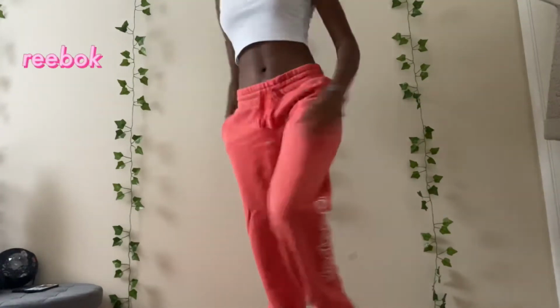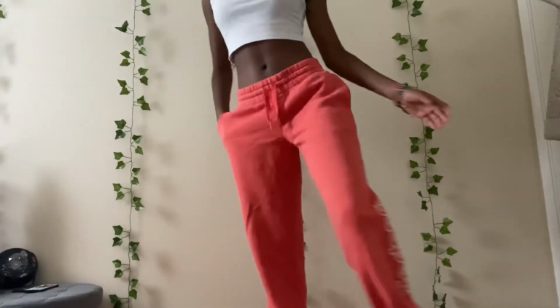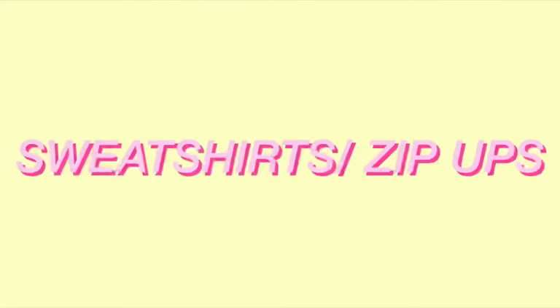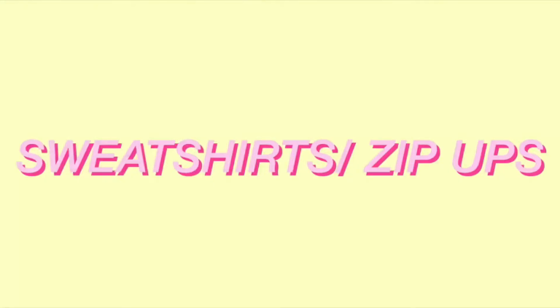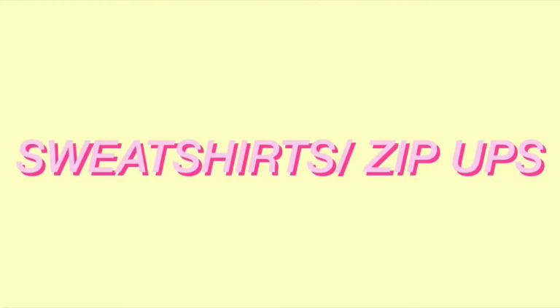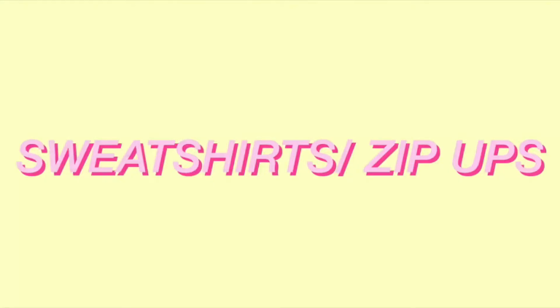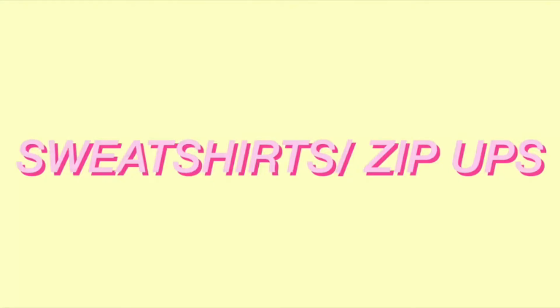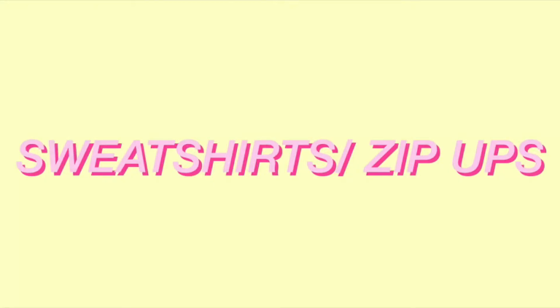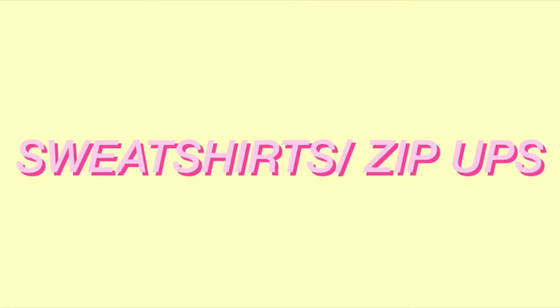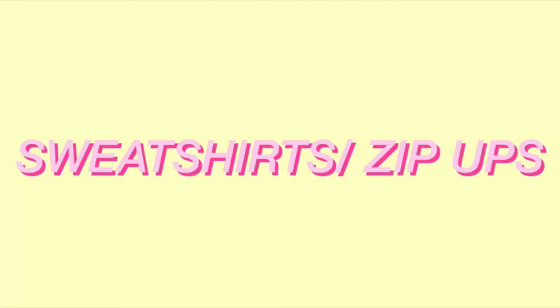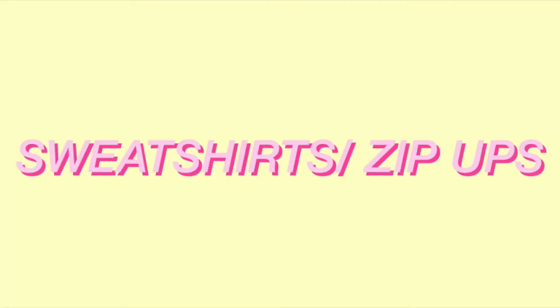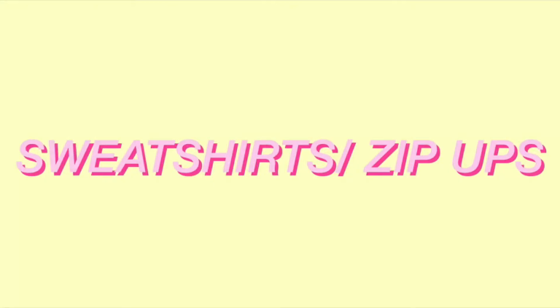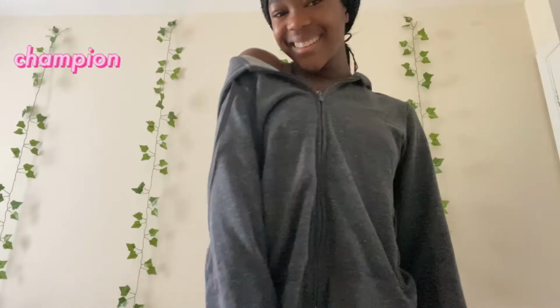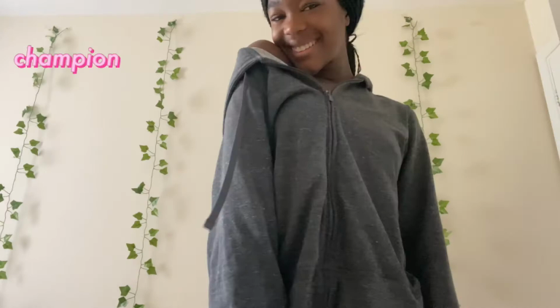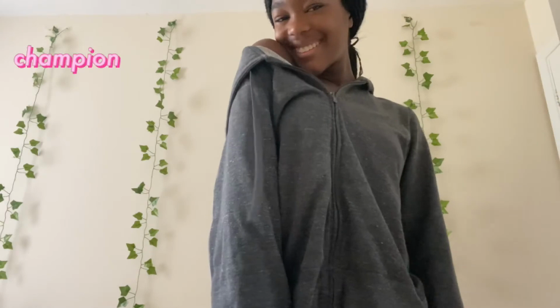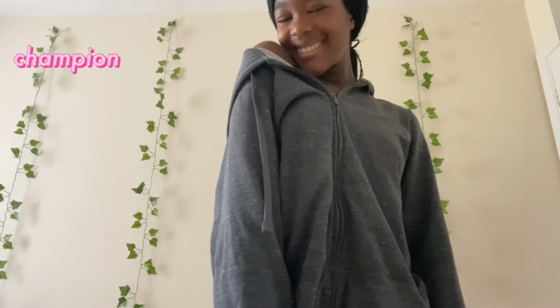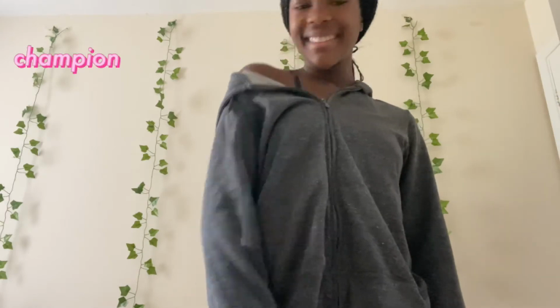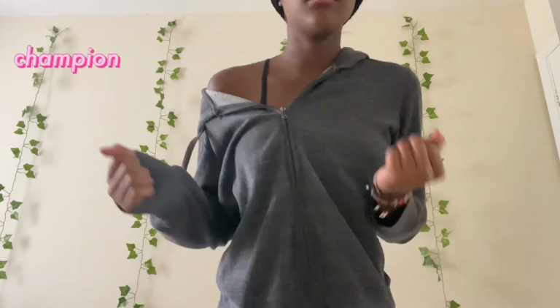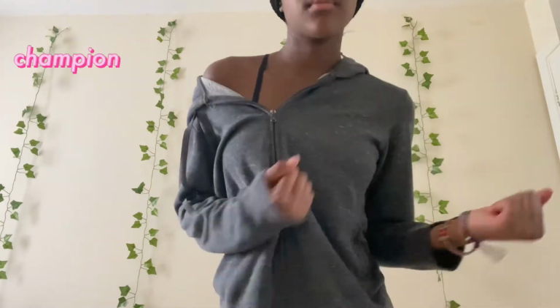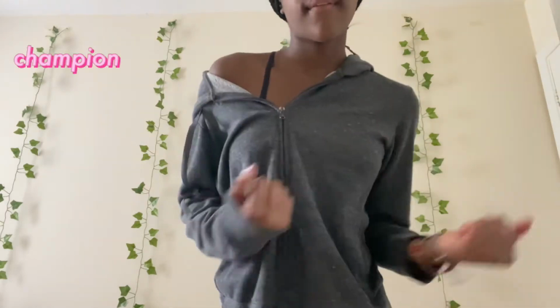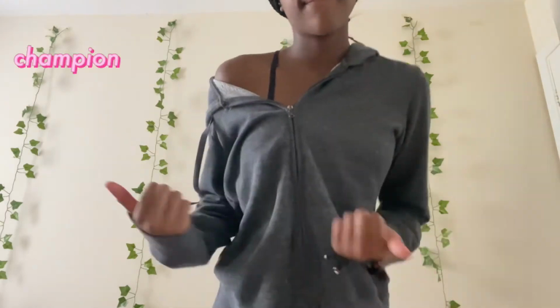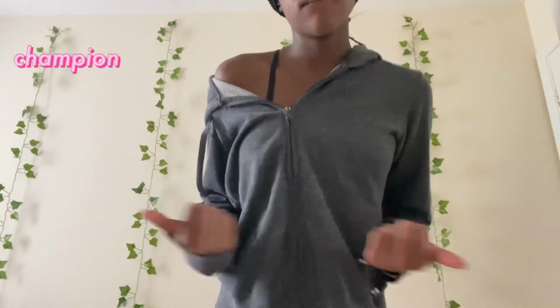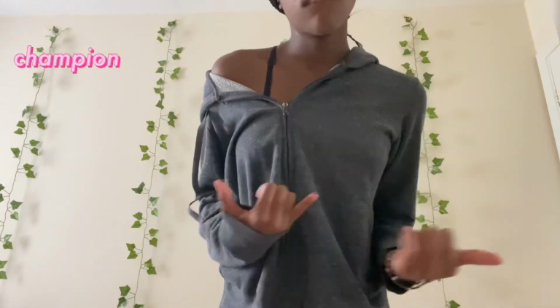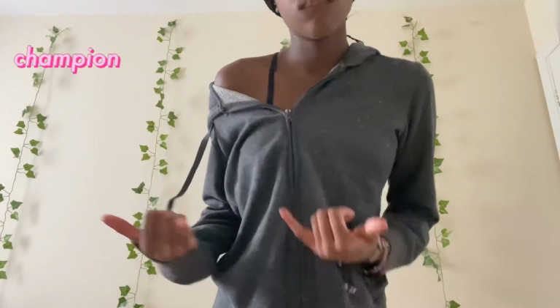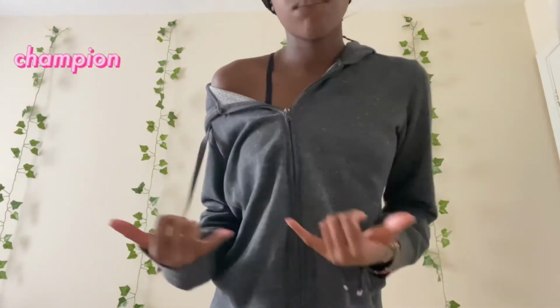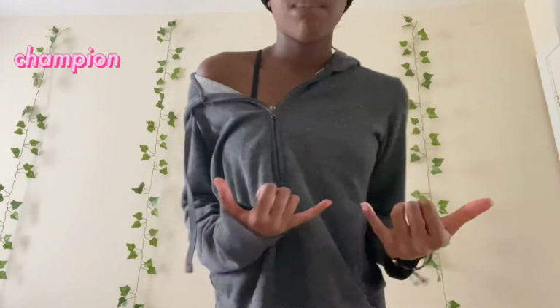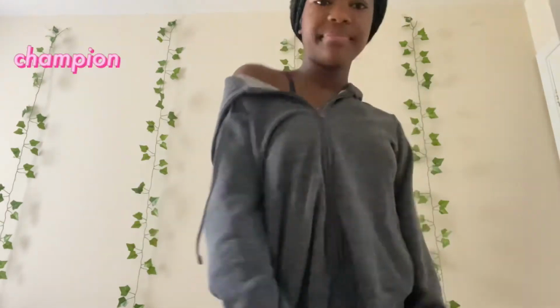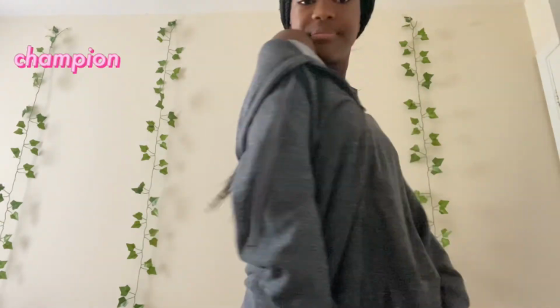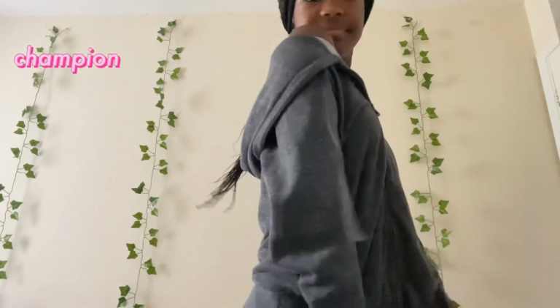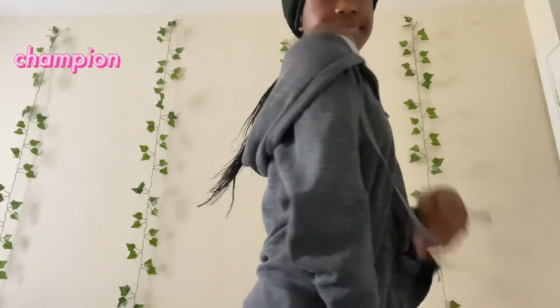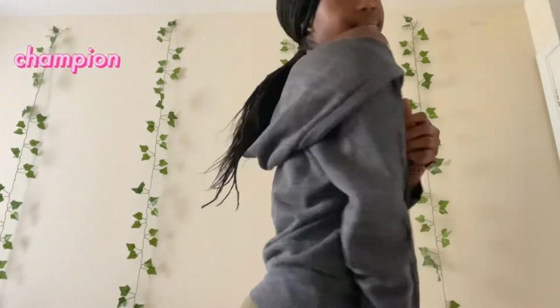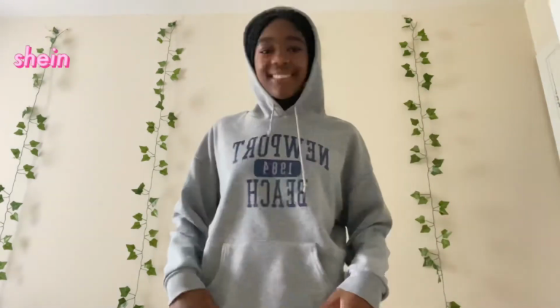And last but not least is sweatshirts and zip-ups. This is probably my favourite section because I literally live in these.